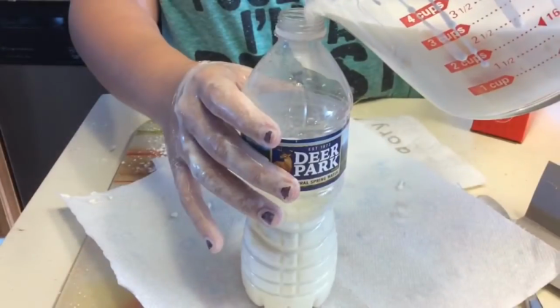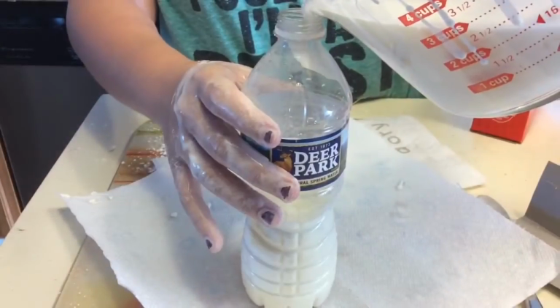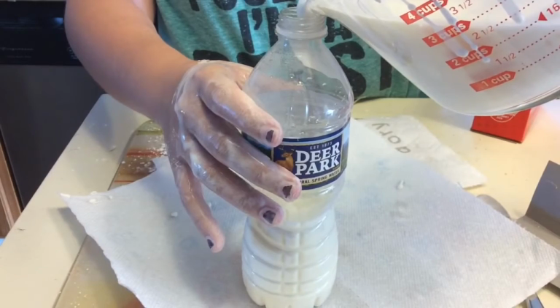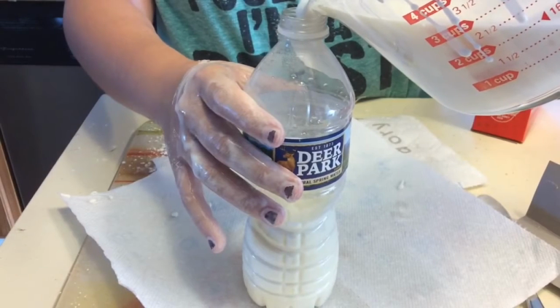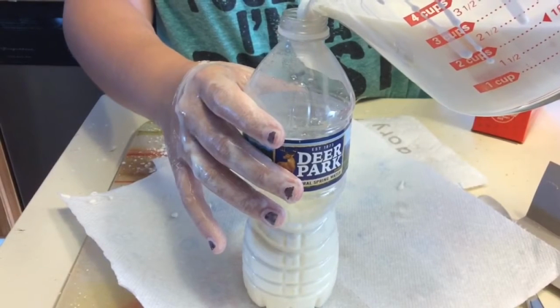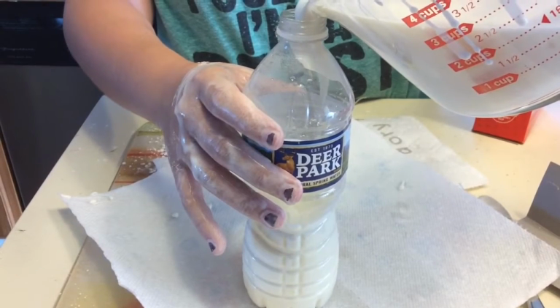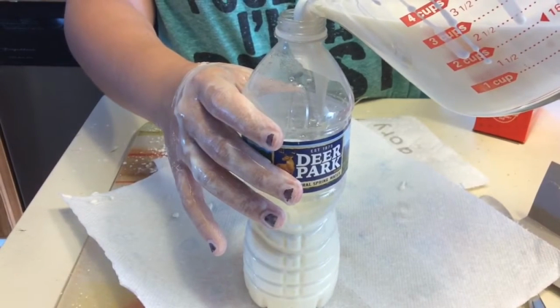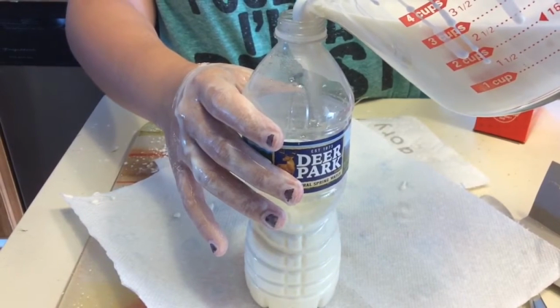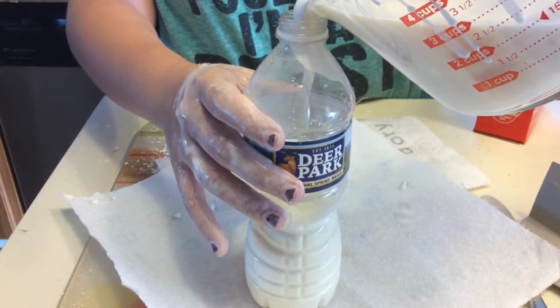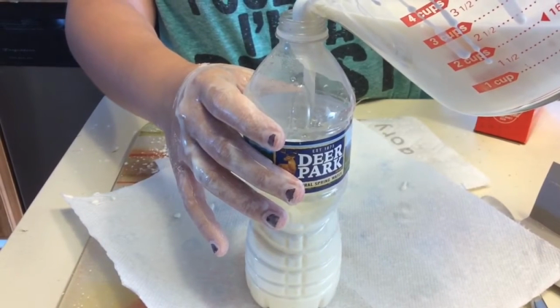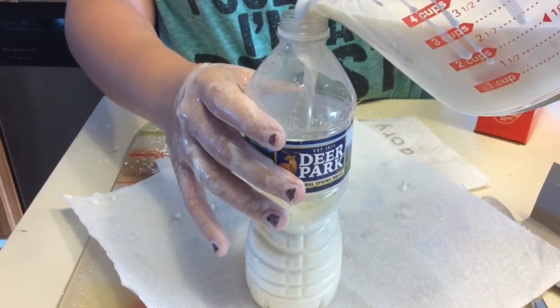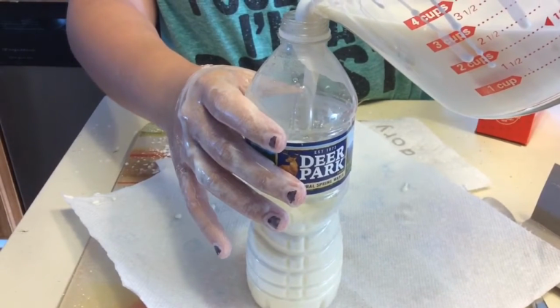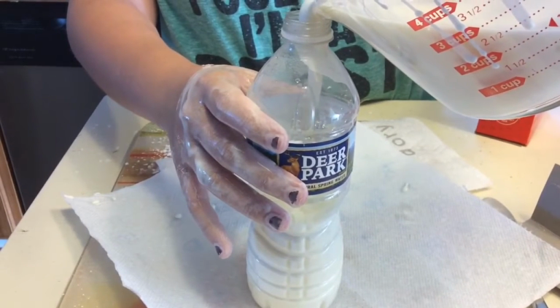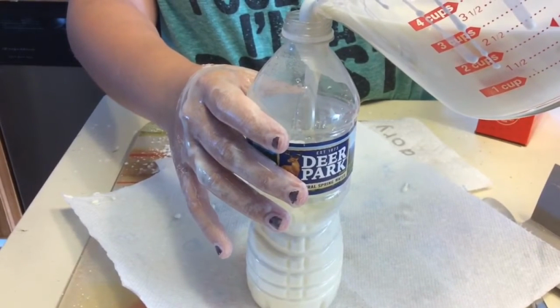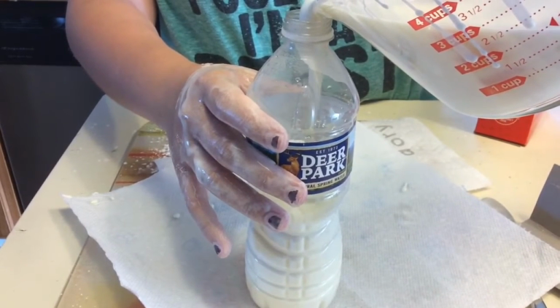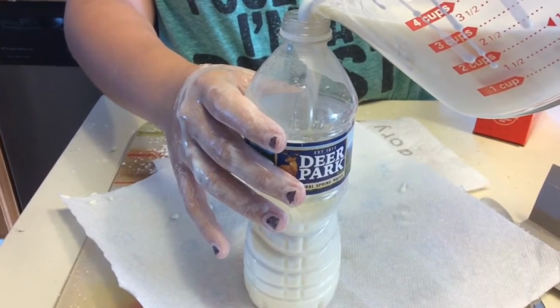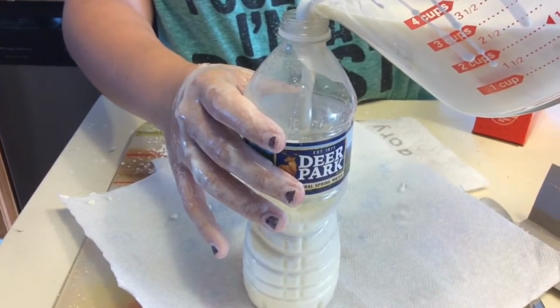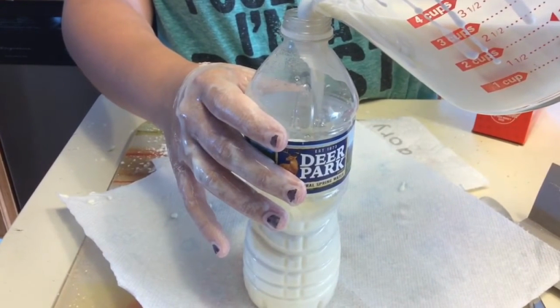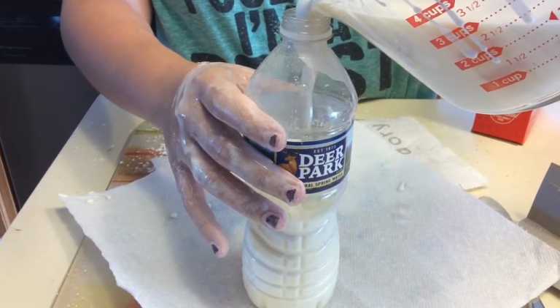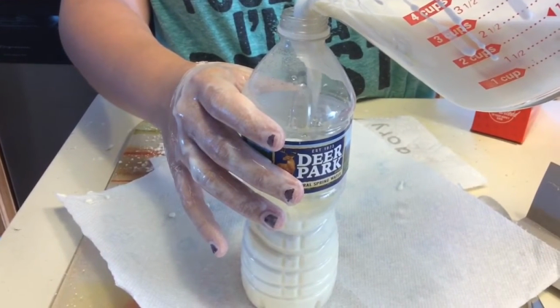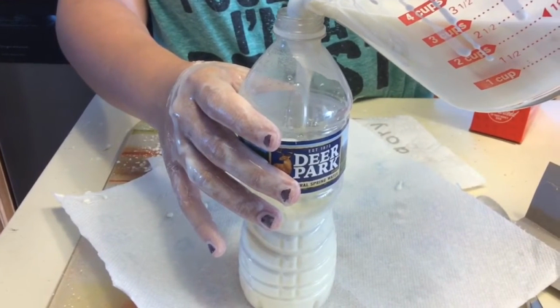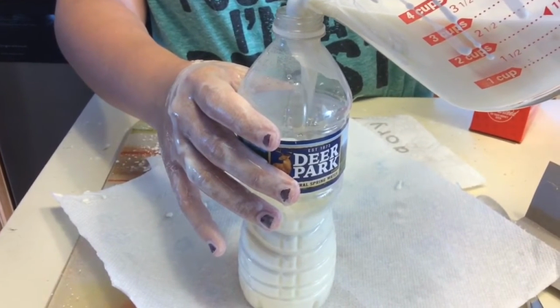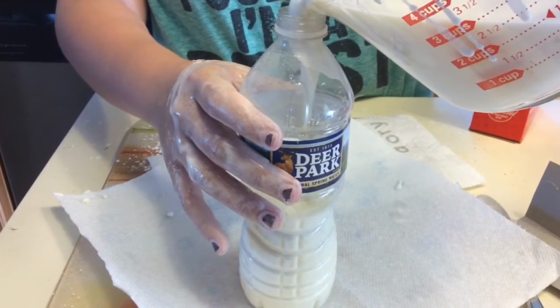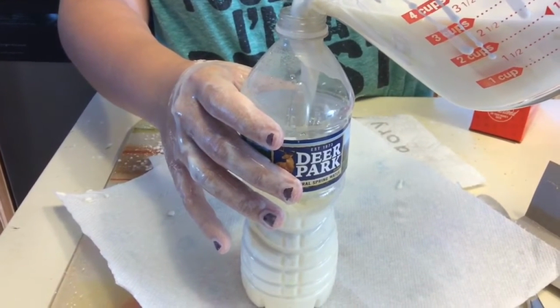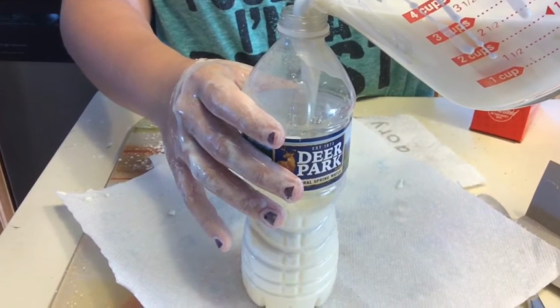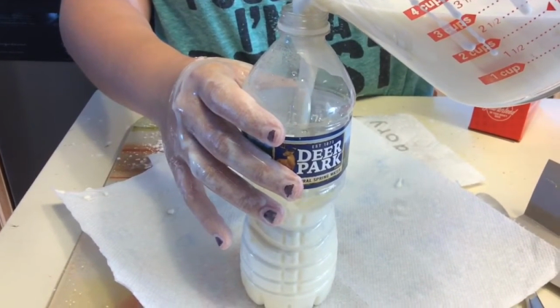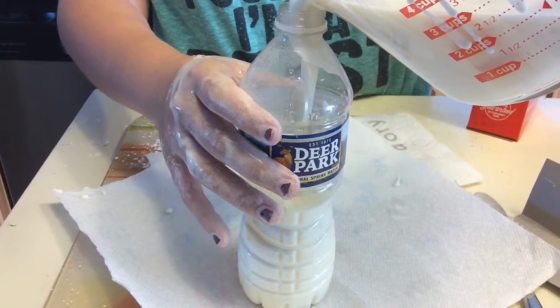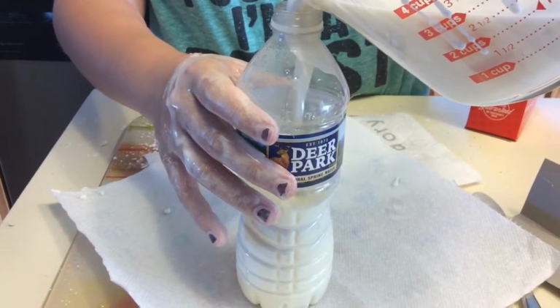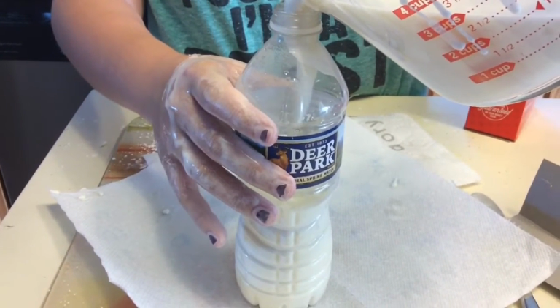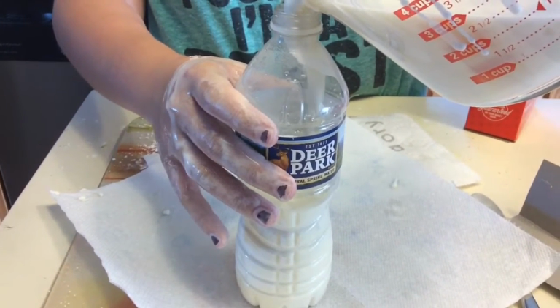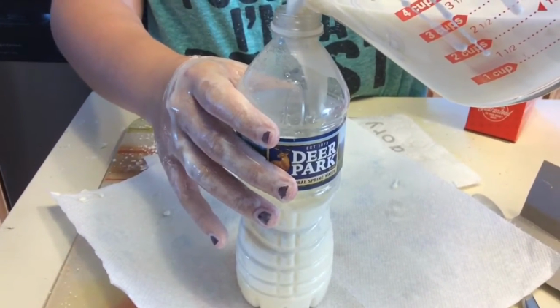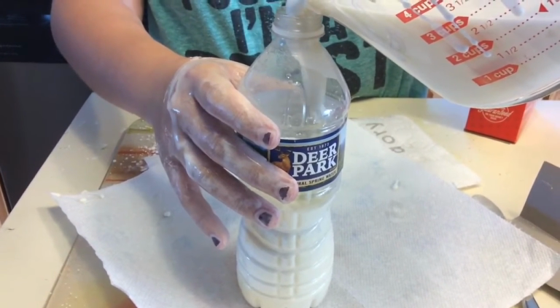Now we are pouring the OOBLEX into a plastic bottle. You'll see why we do this in a second.